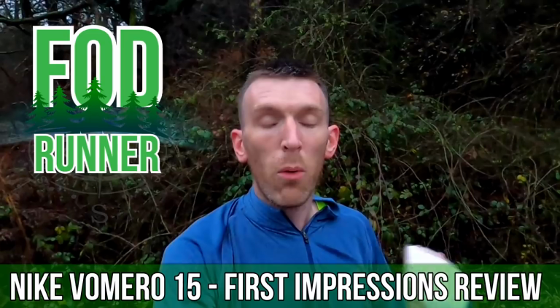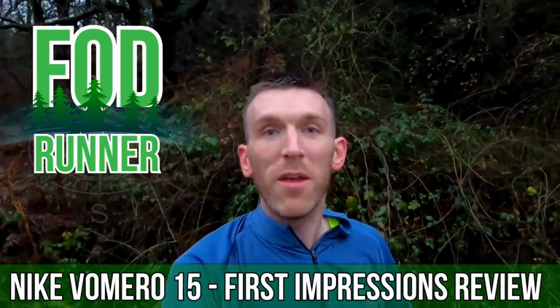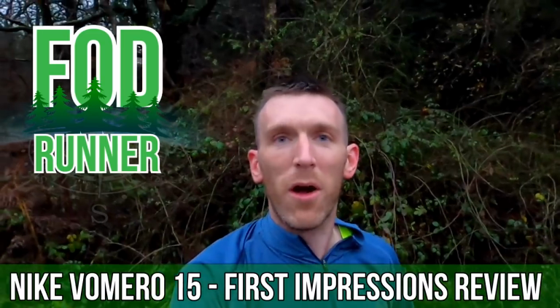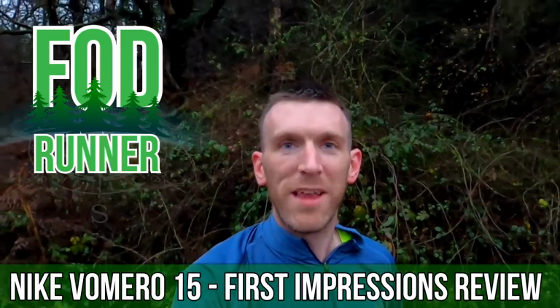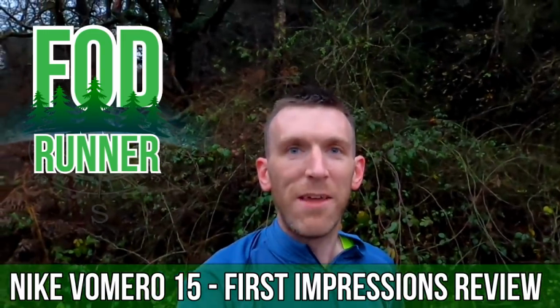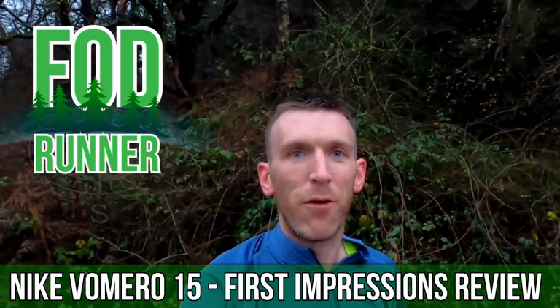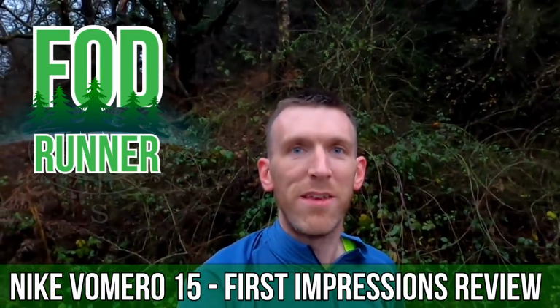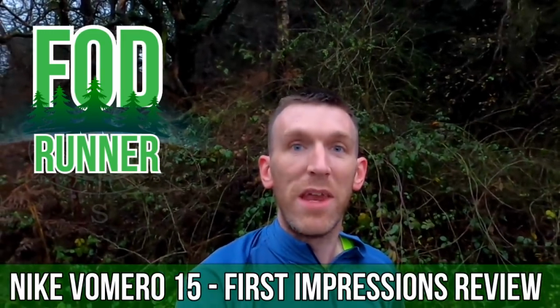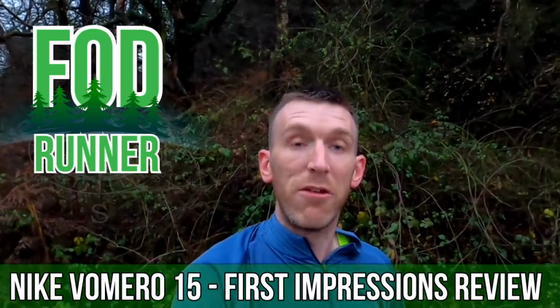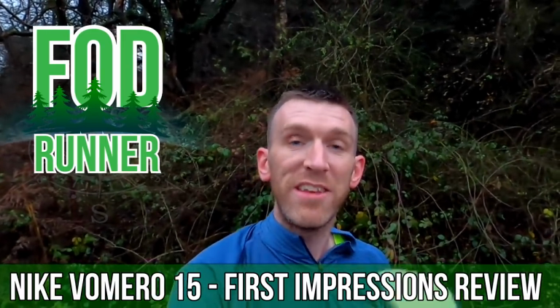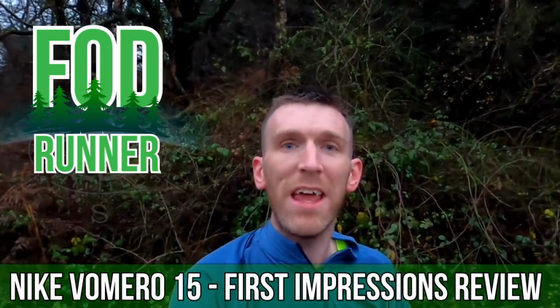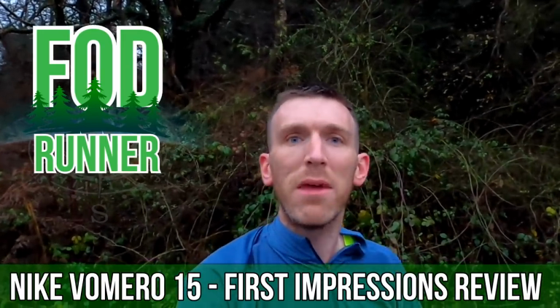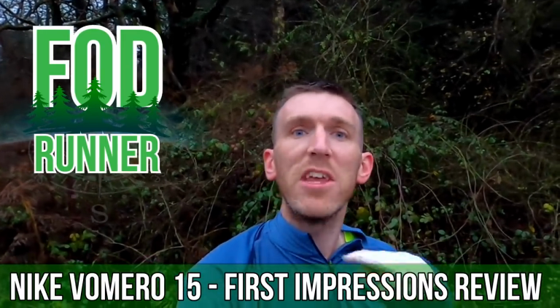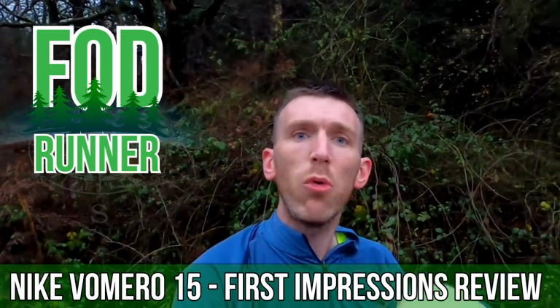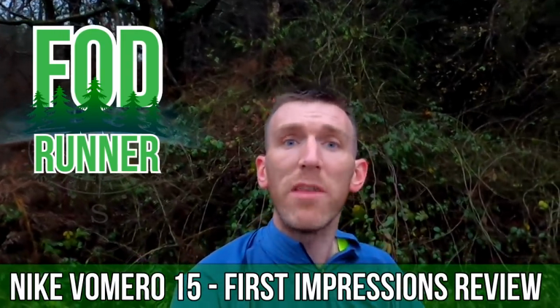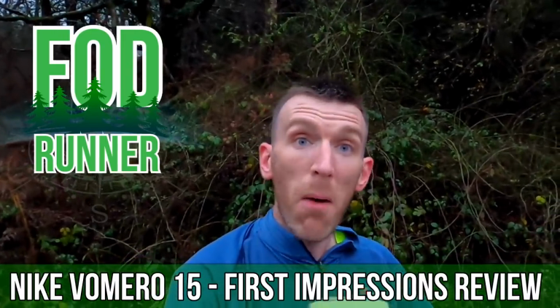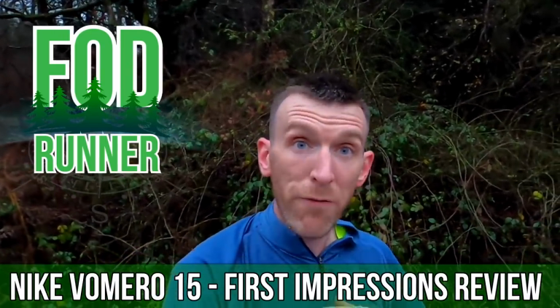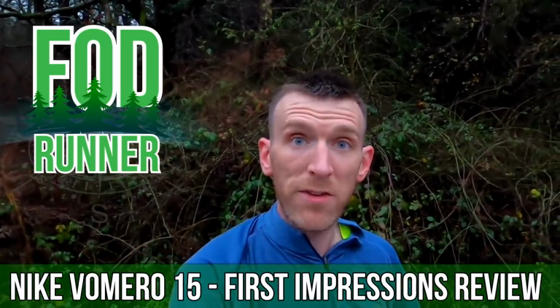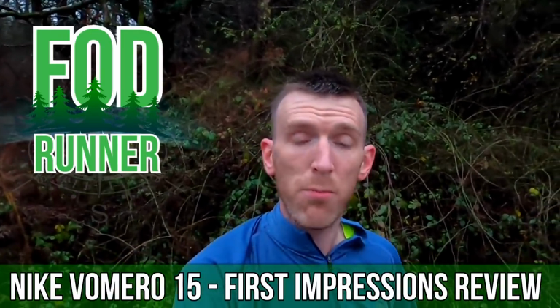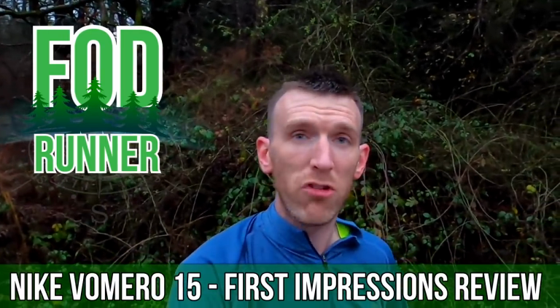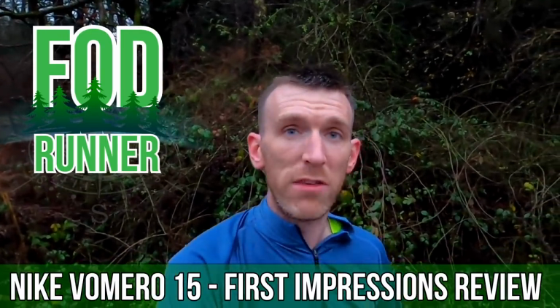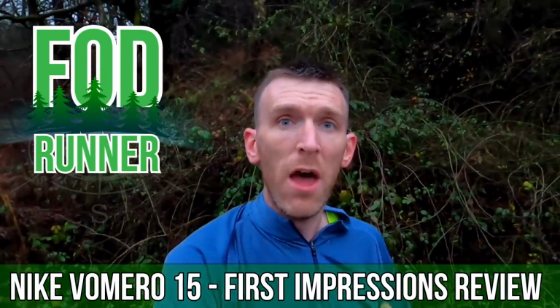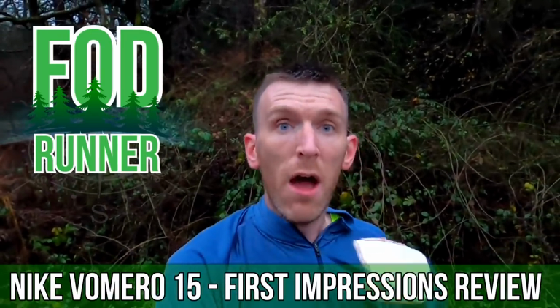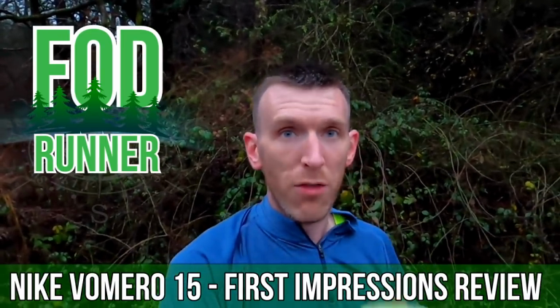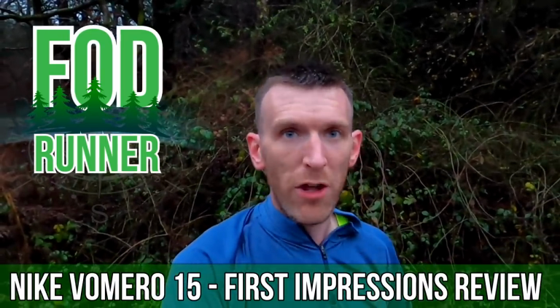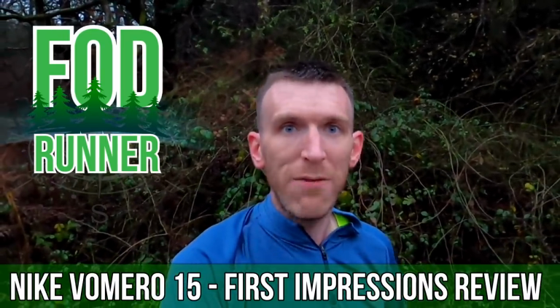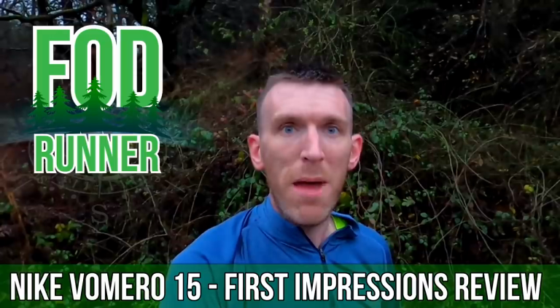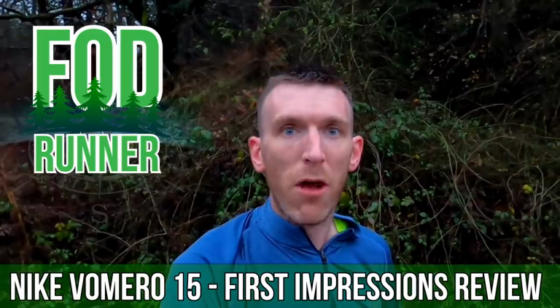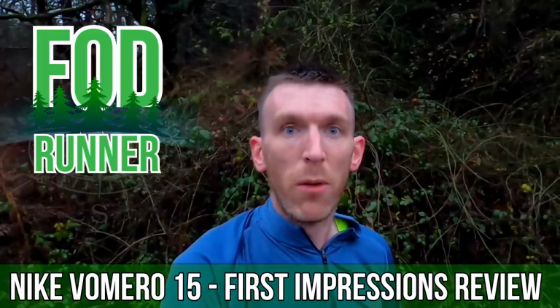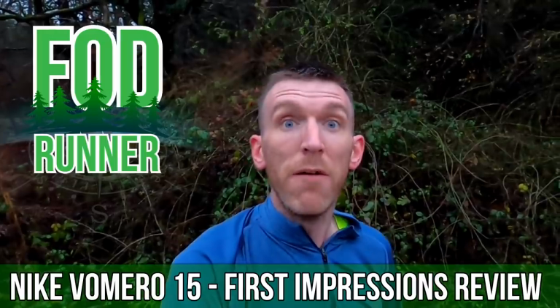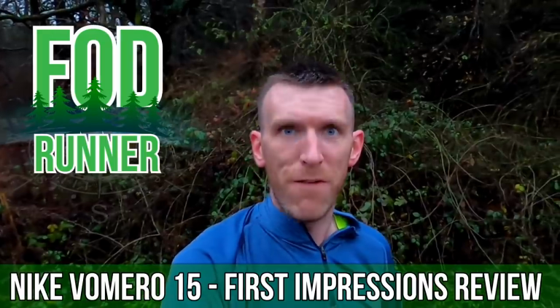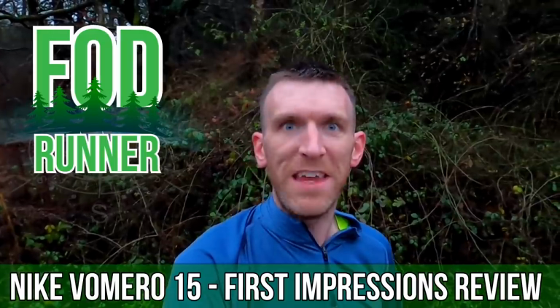What is up guys, Andy Forrest the Runner here, and today I'm giving you guys my first impressions of the Nike Vomero 15.